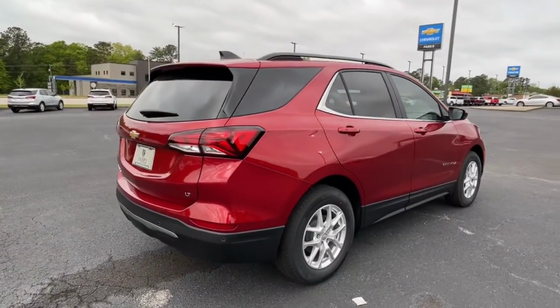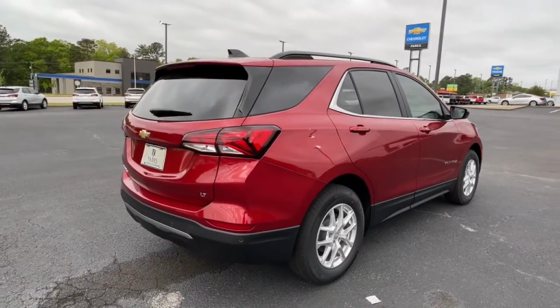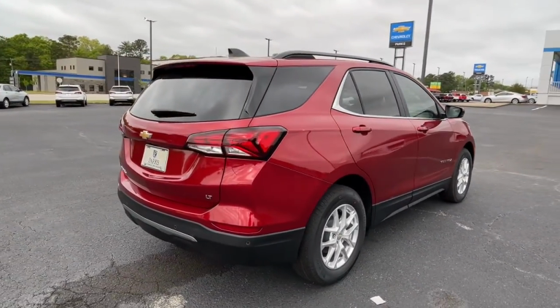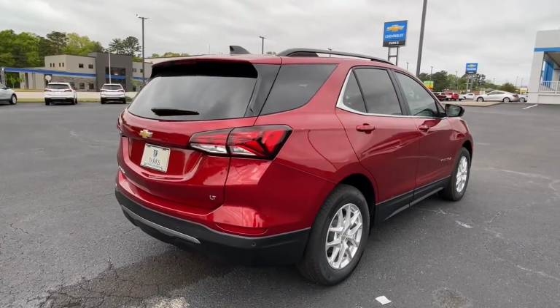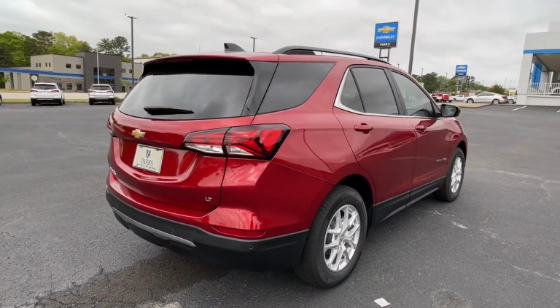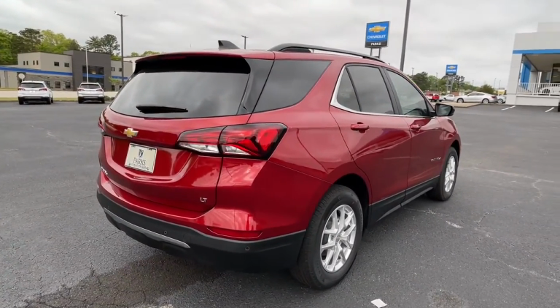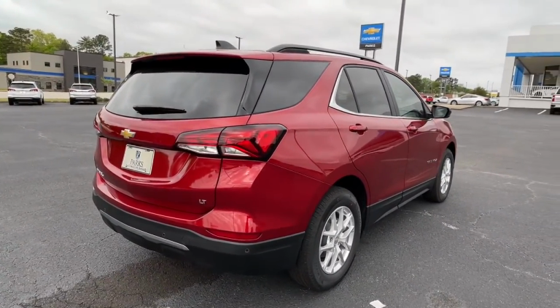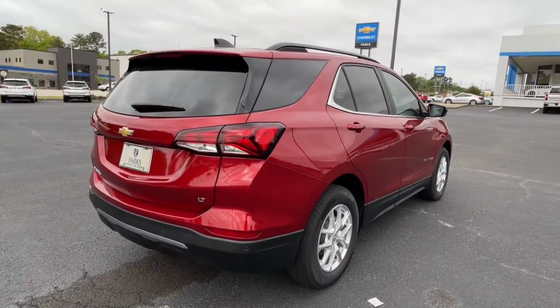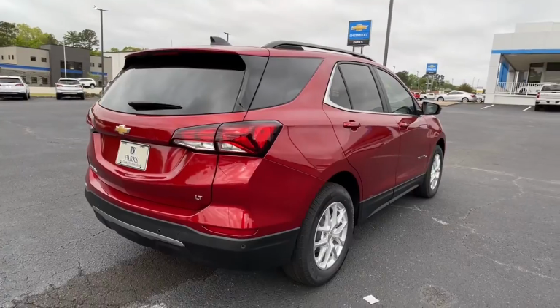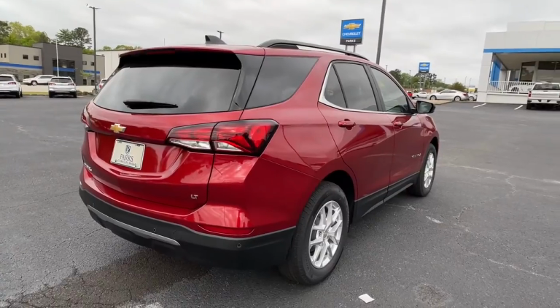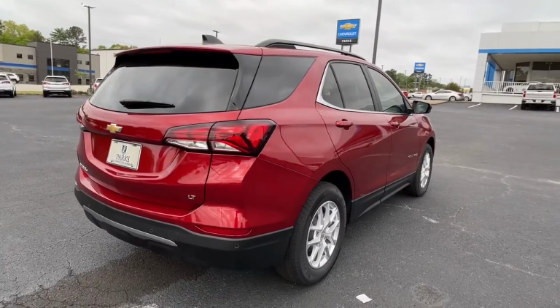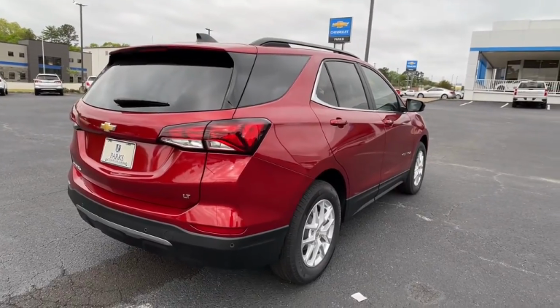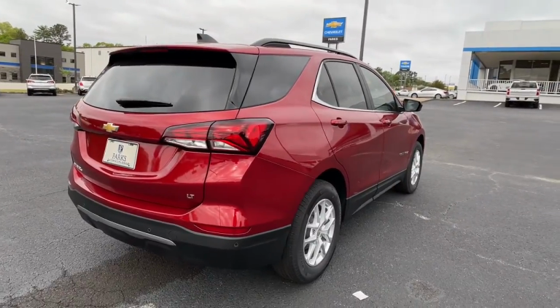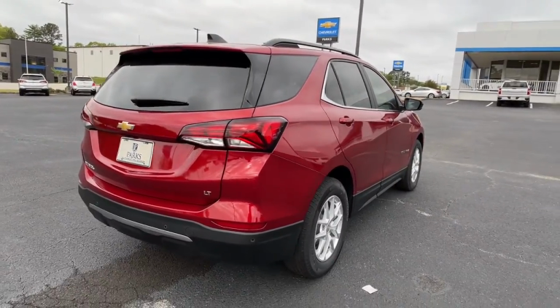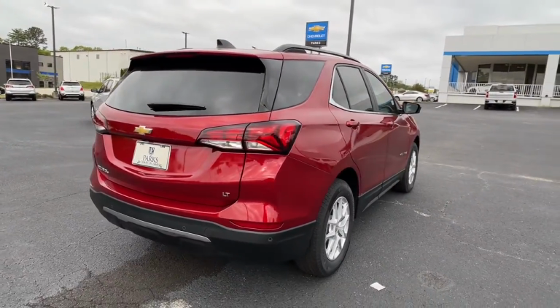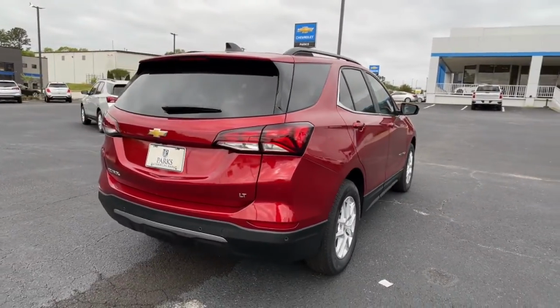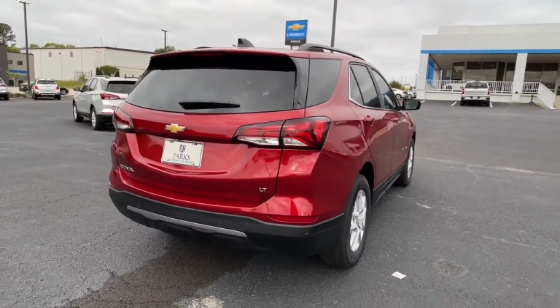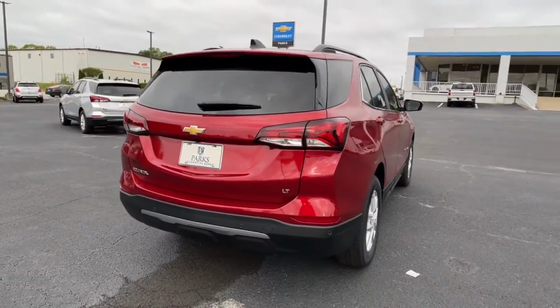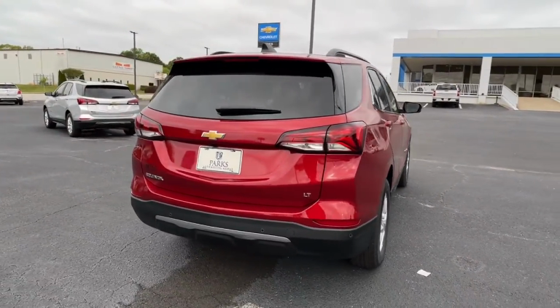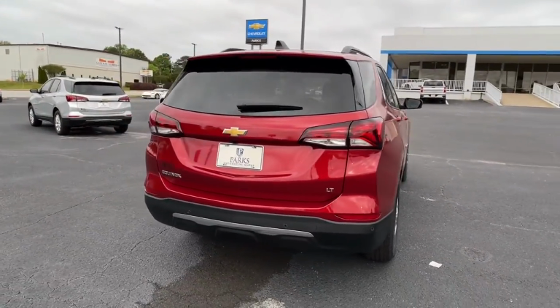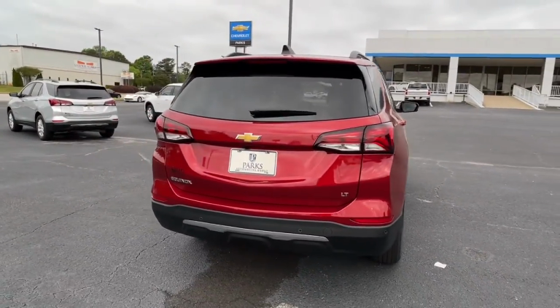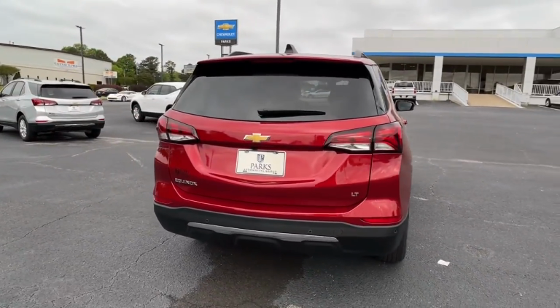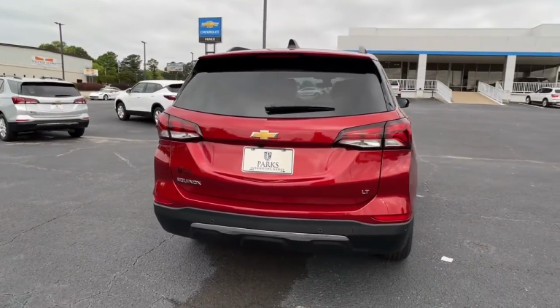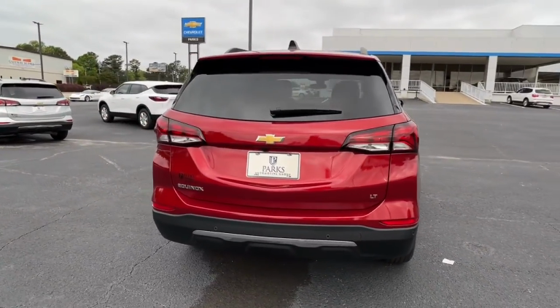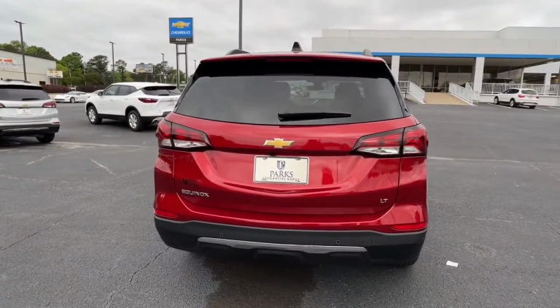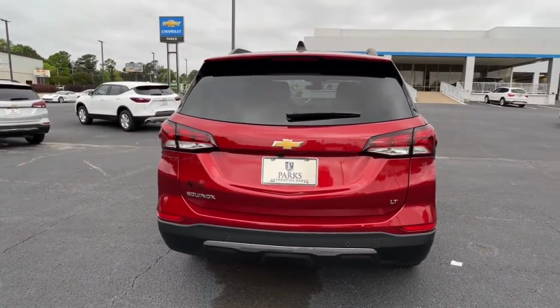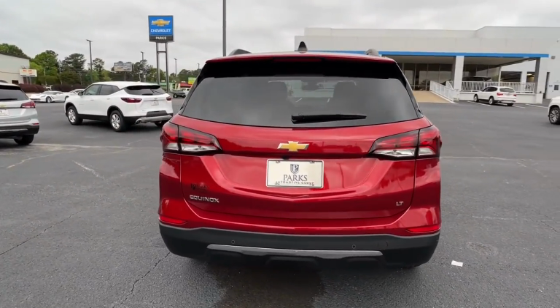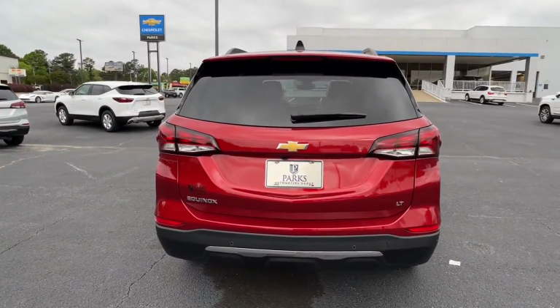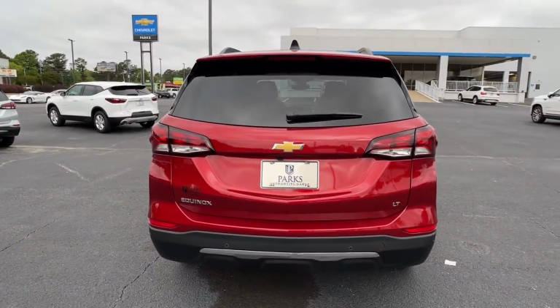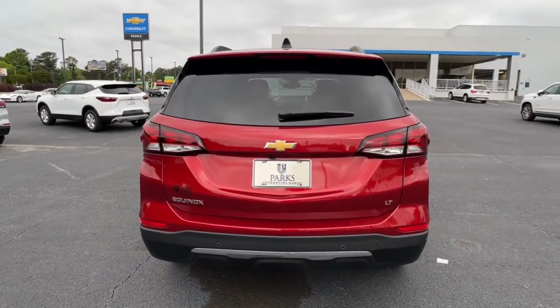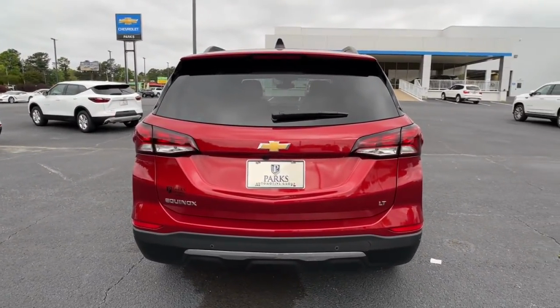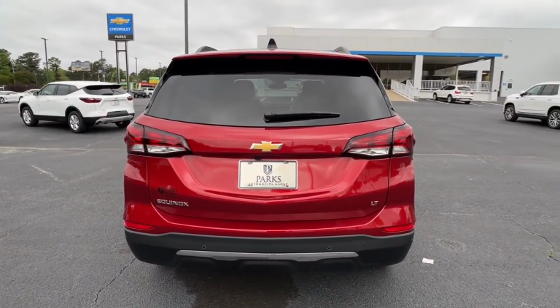Keyless entry, sun and moonroof, heated driver seat, remote engine start, power liftgate.